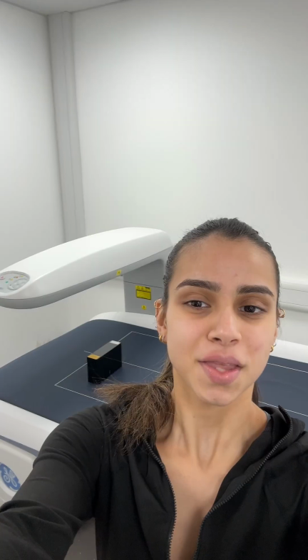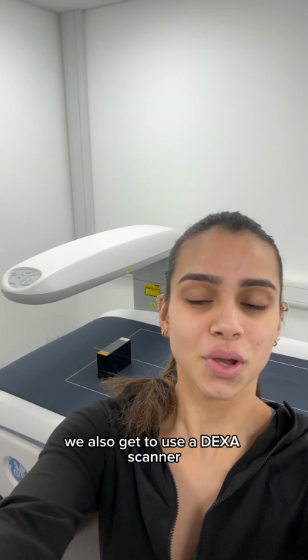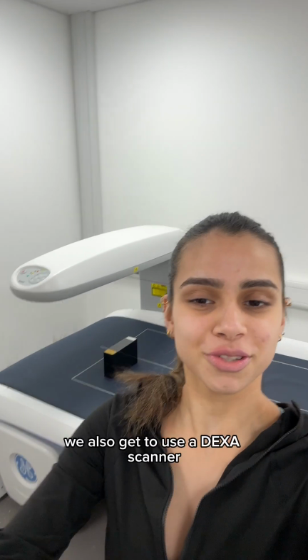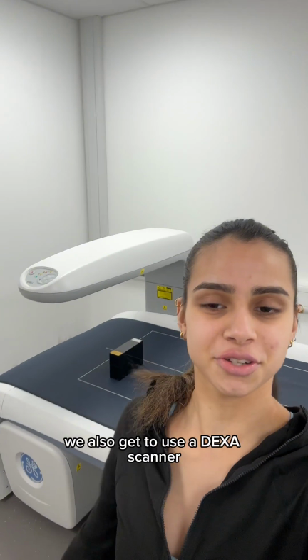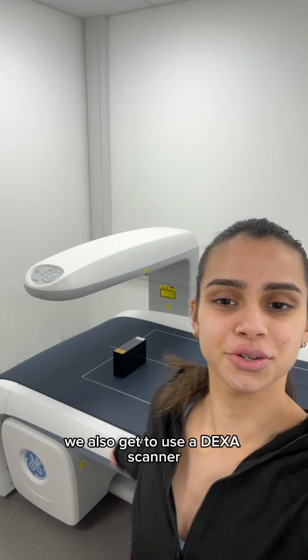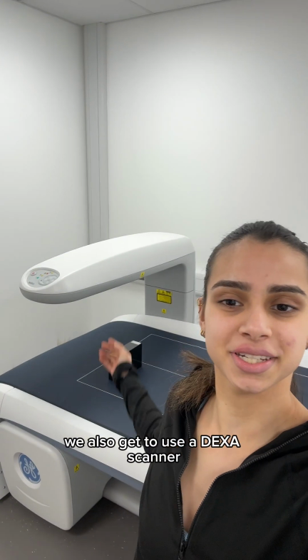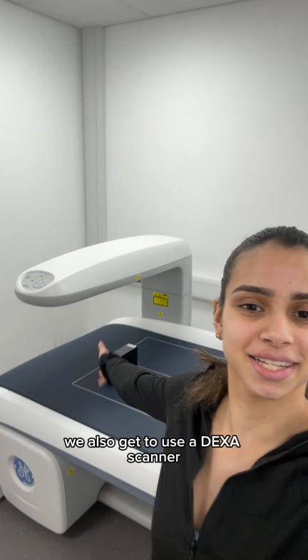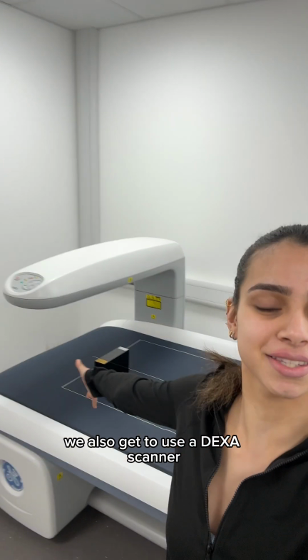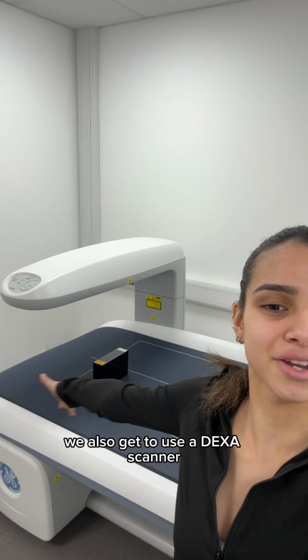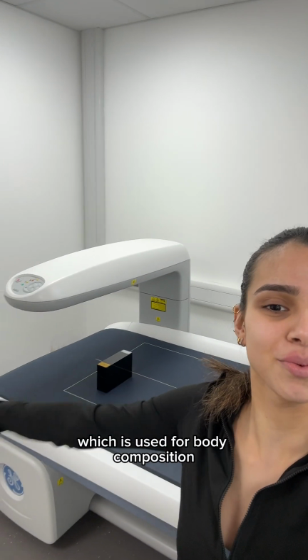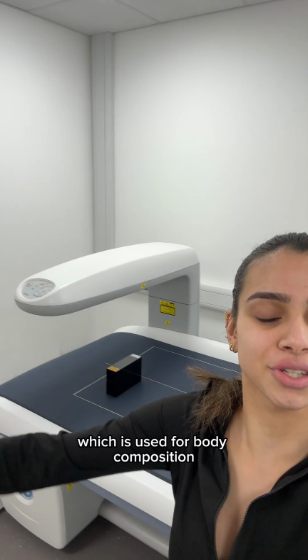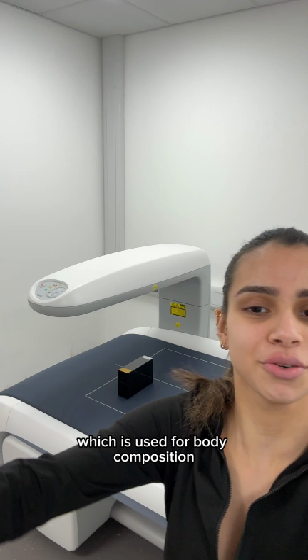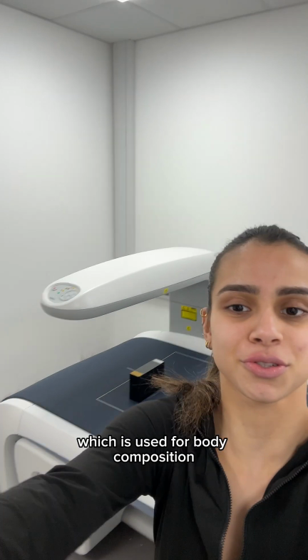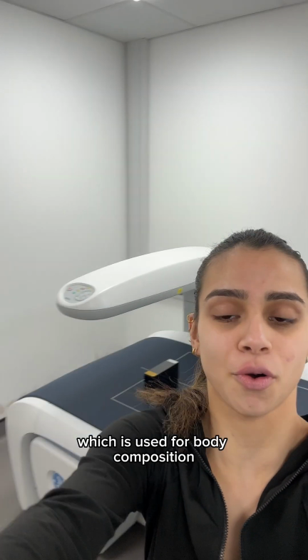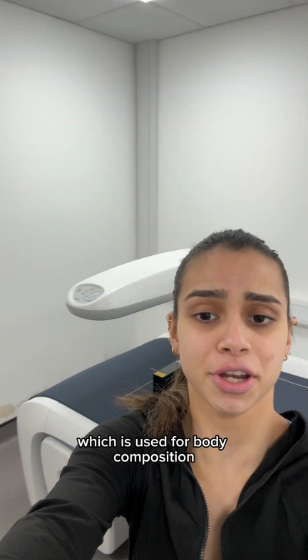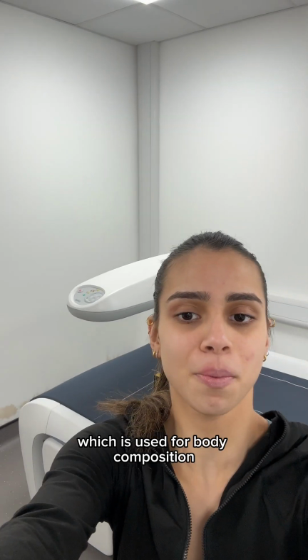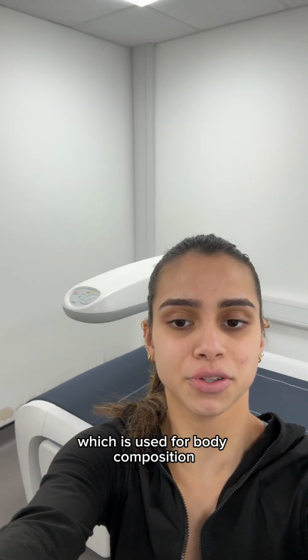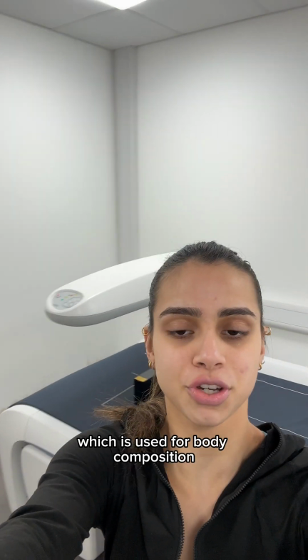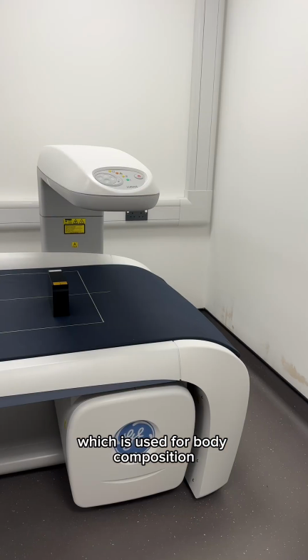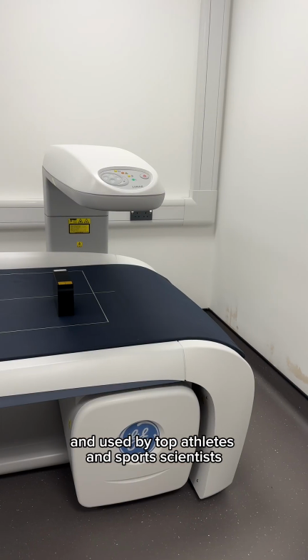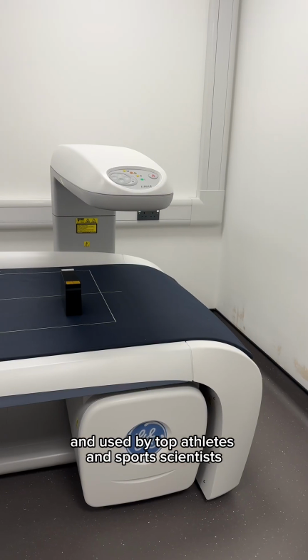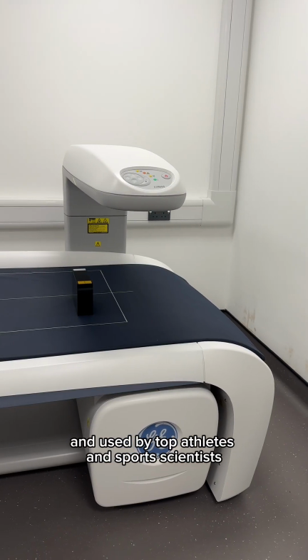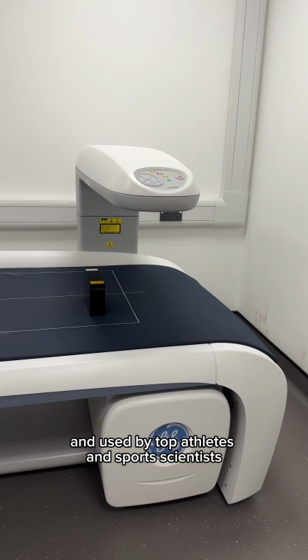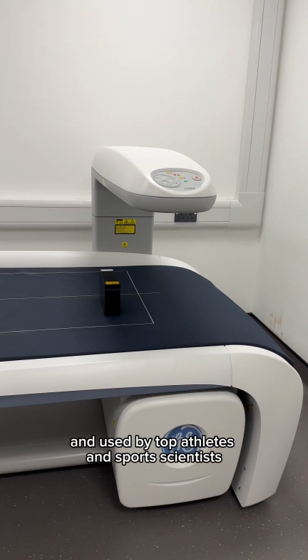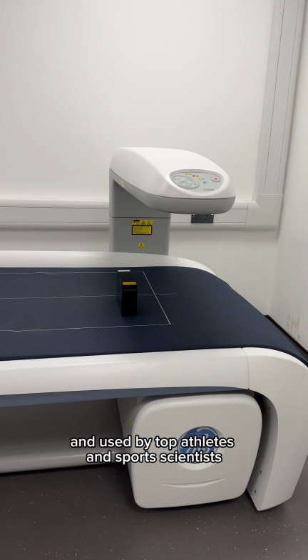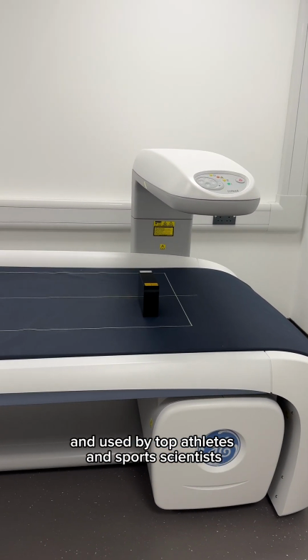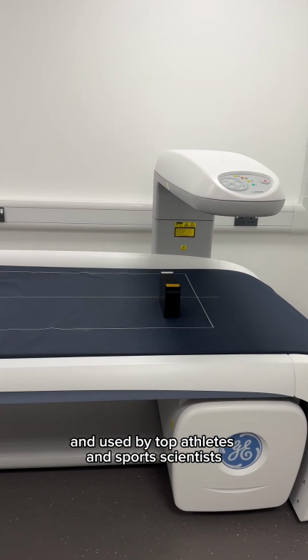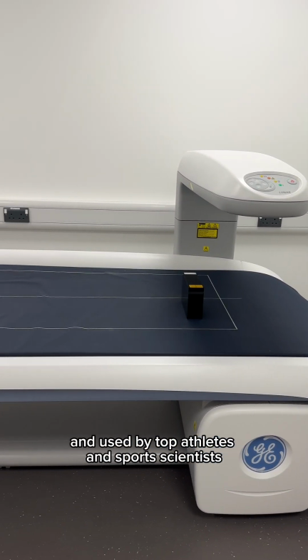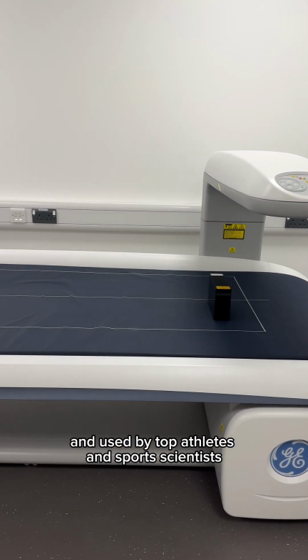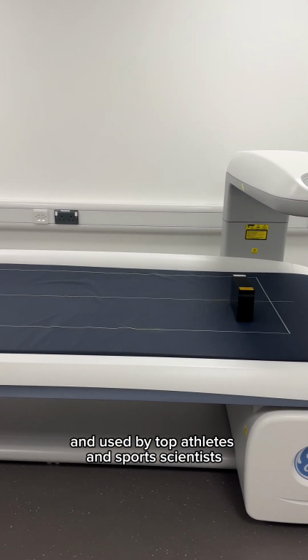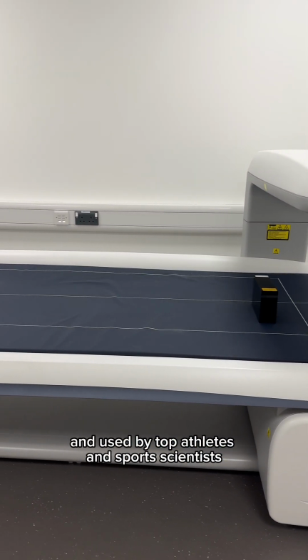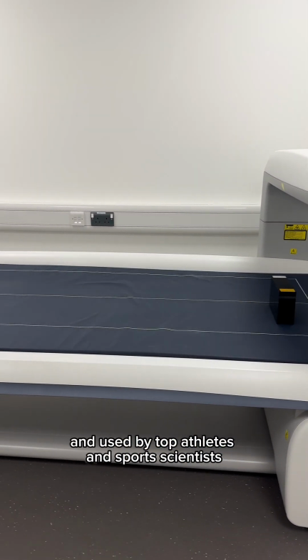We also get to use a DEXA scanner which is used for body composition and used by top athletes and sports scientists.